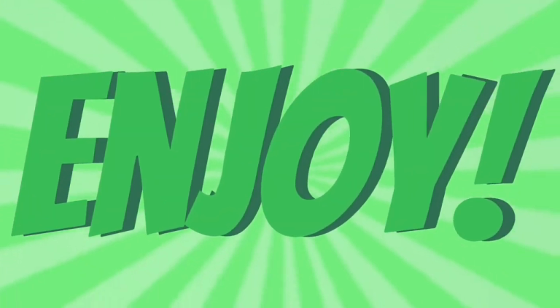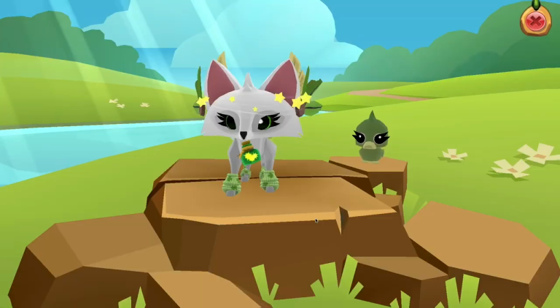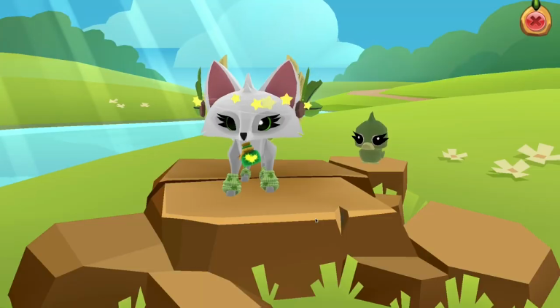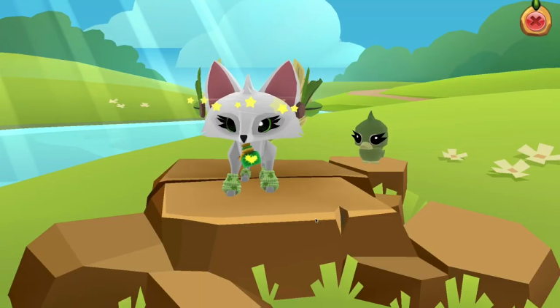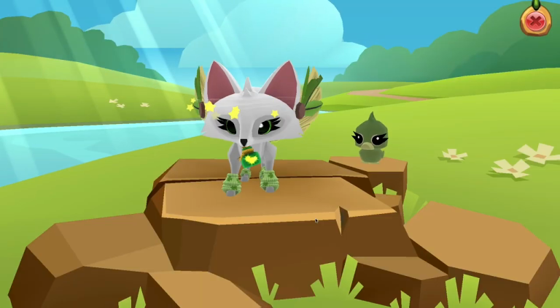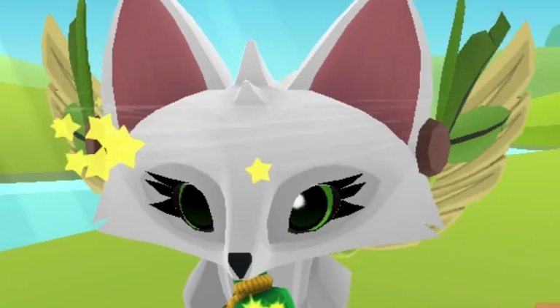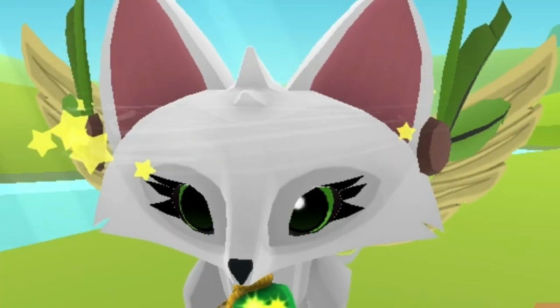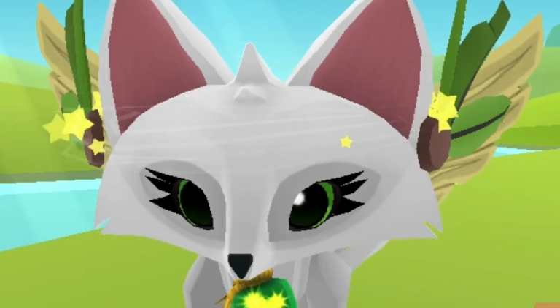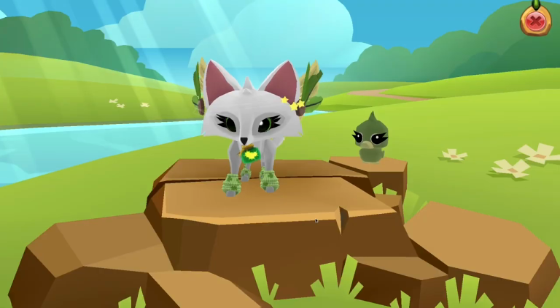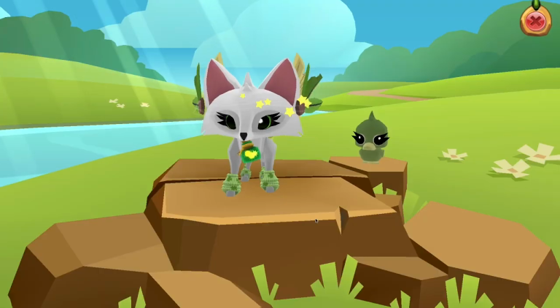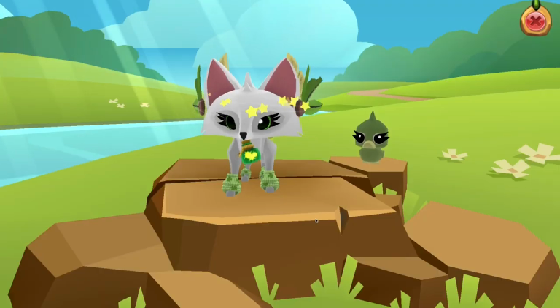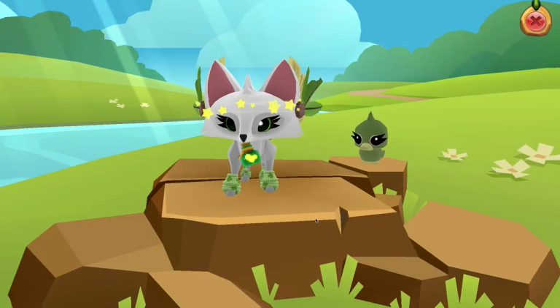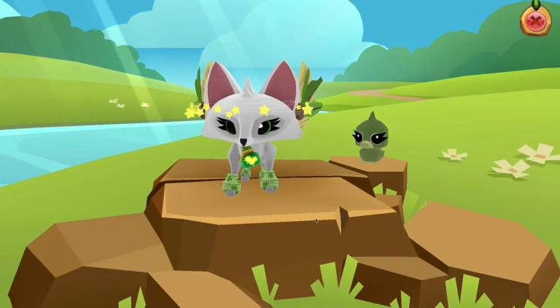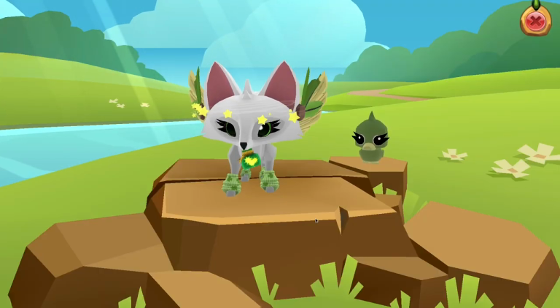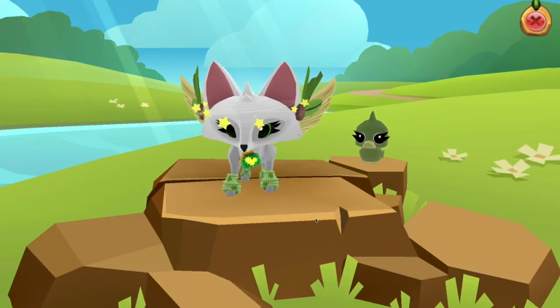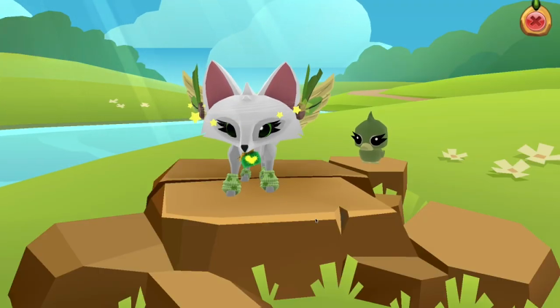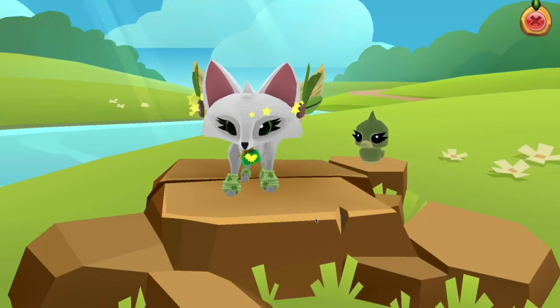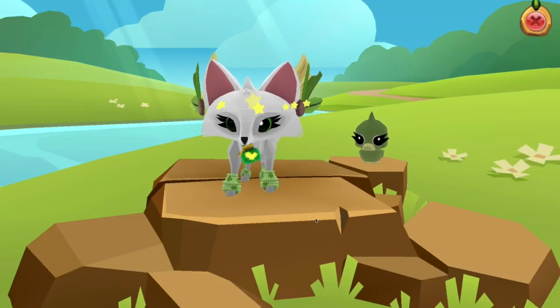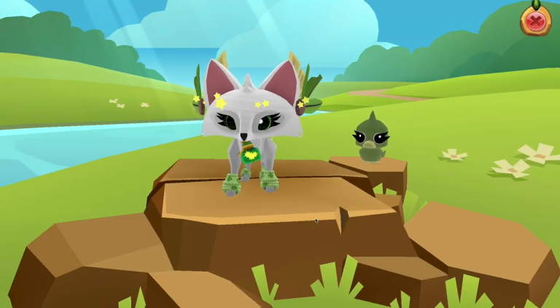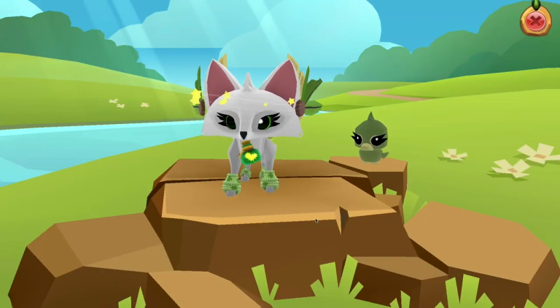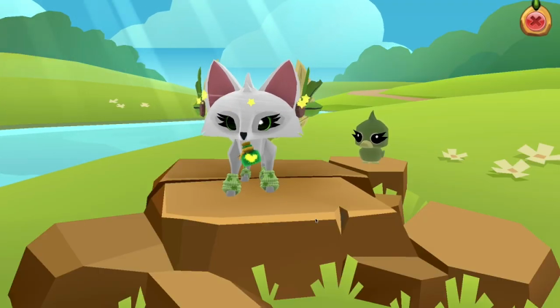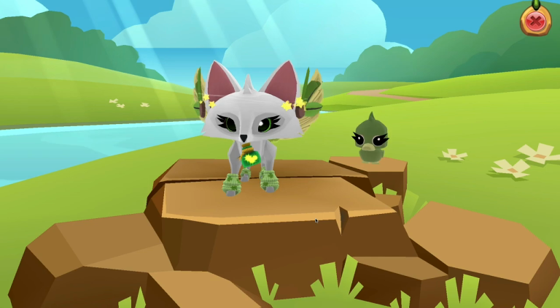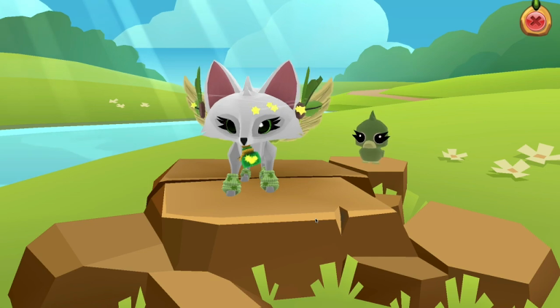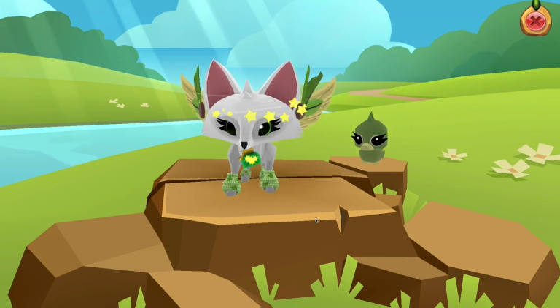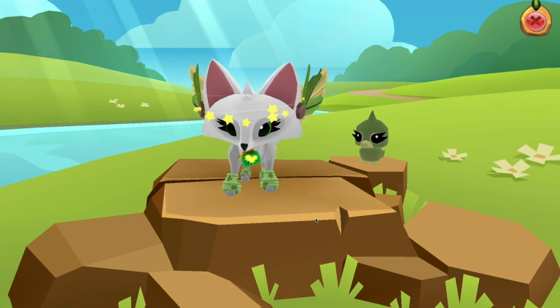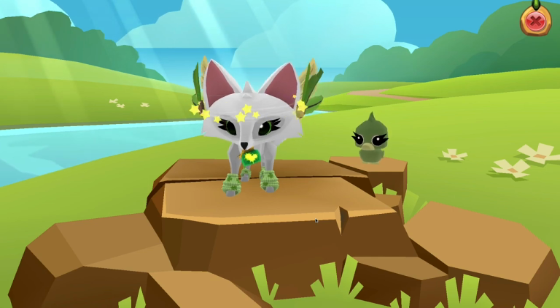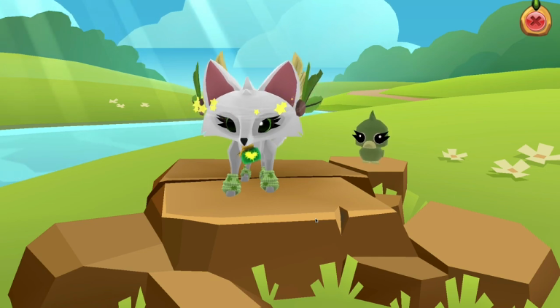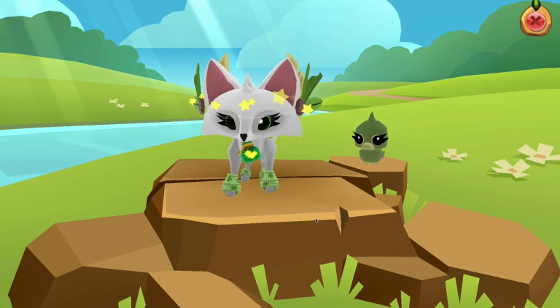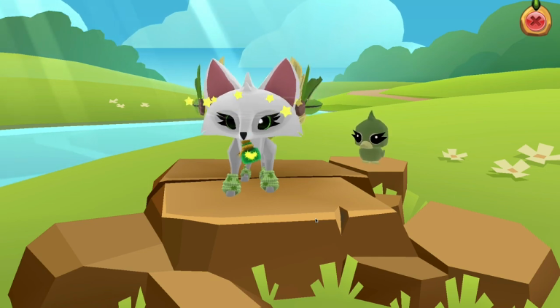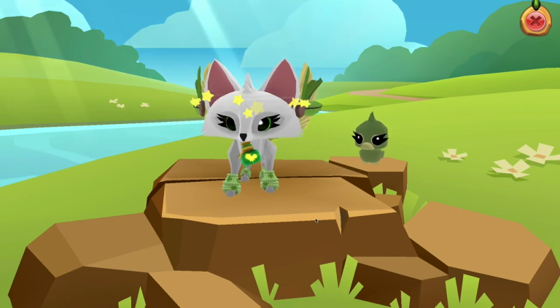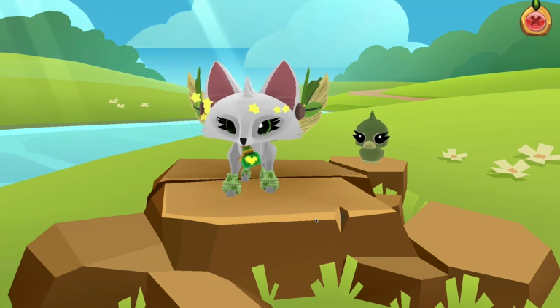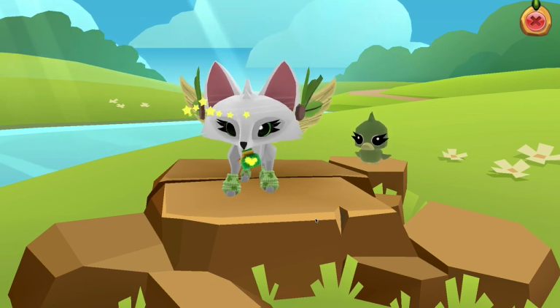Hello everybody, Katie here, and today Animal Jam has brought a new den into the game. So let's just go ahead and check it out.